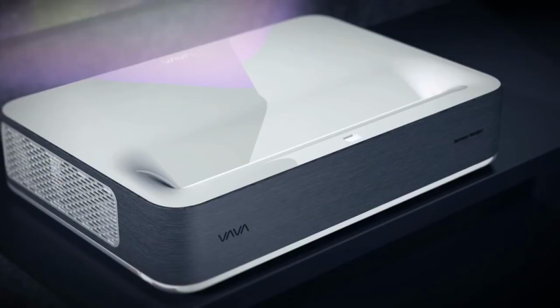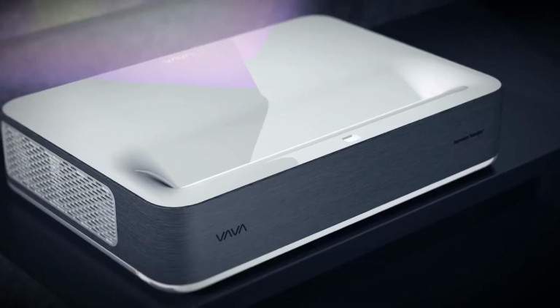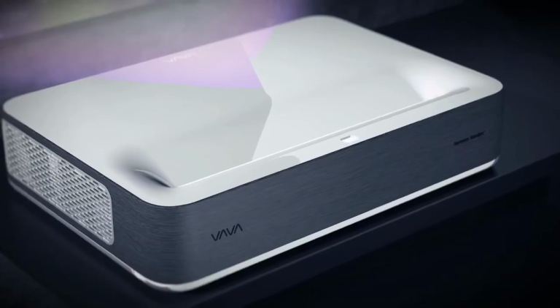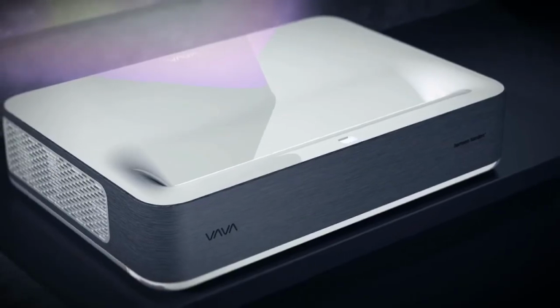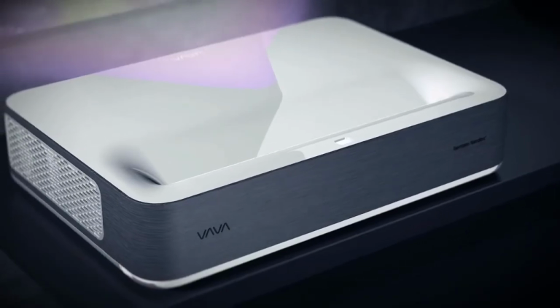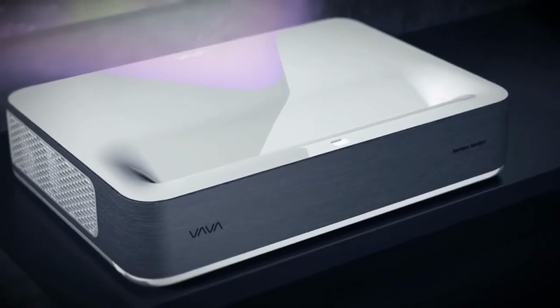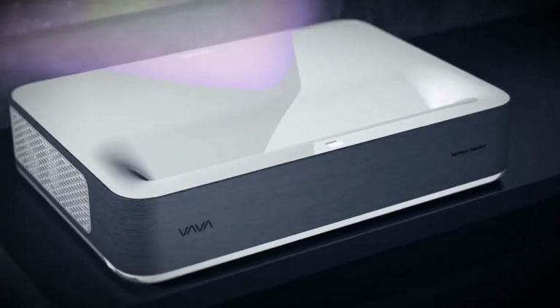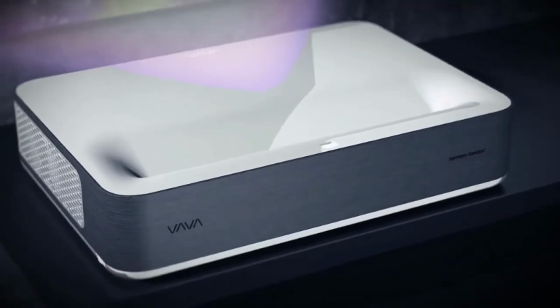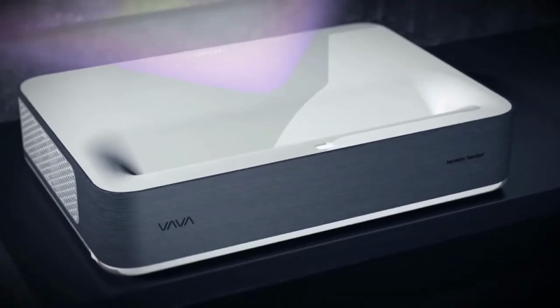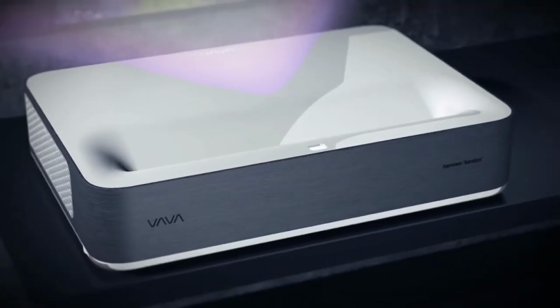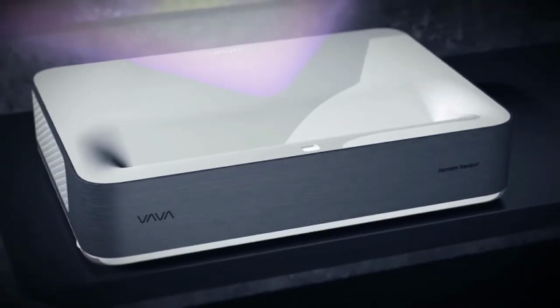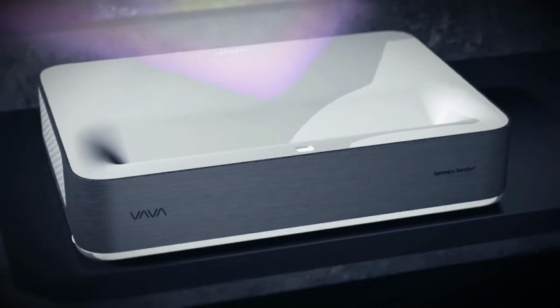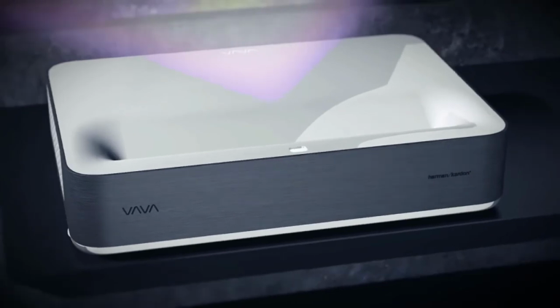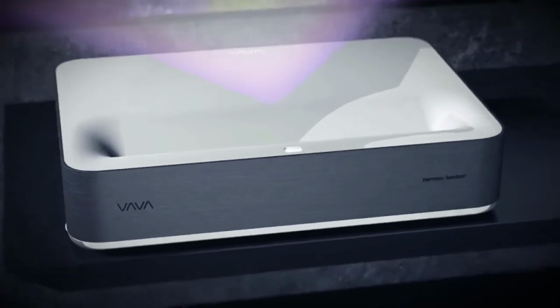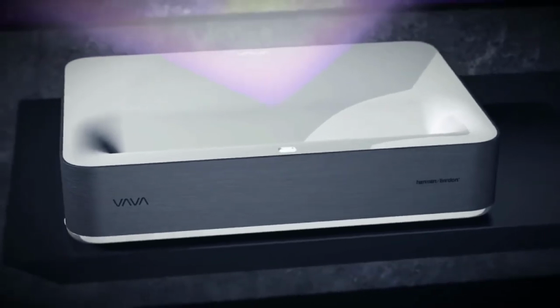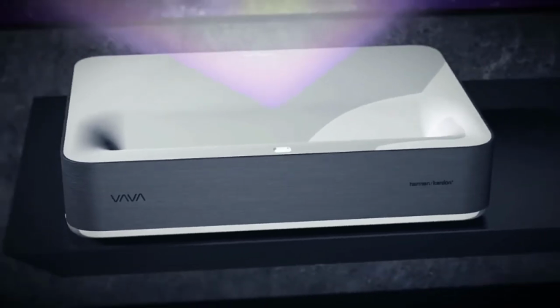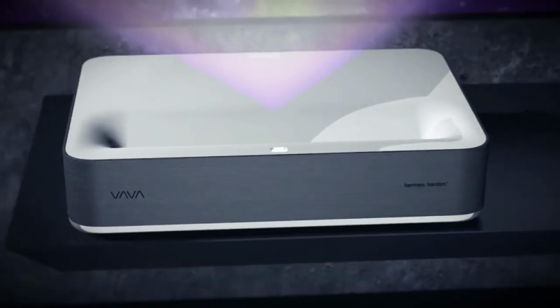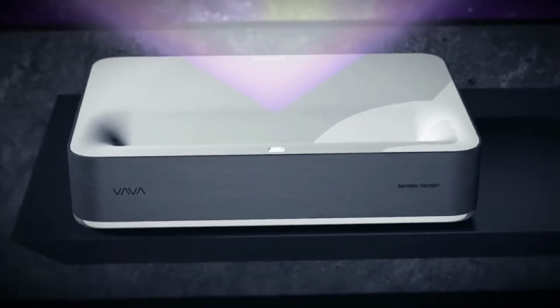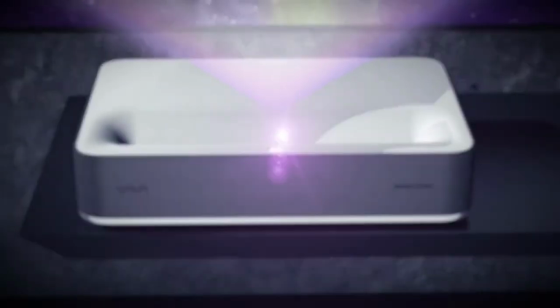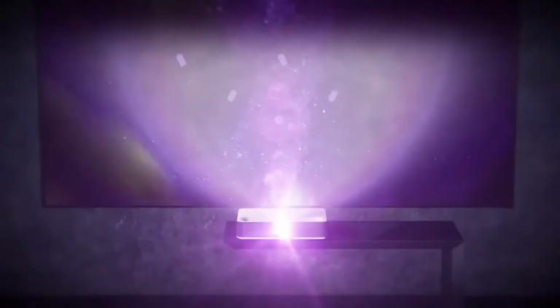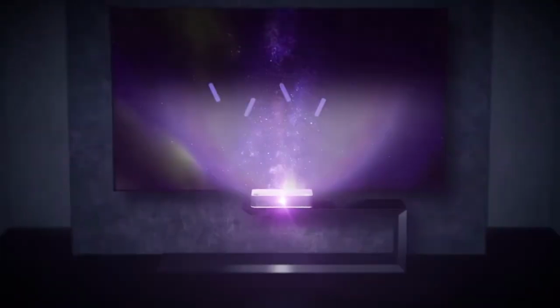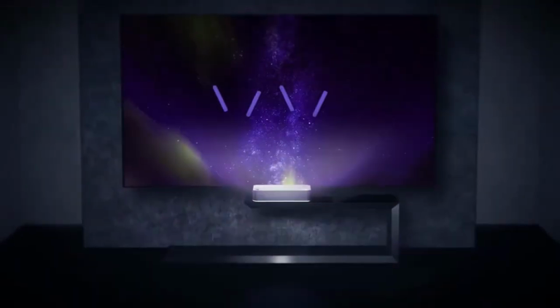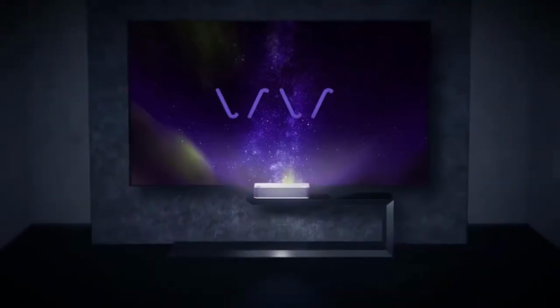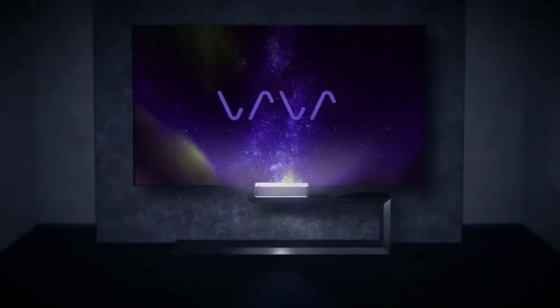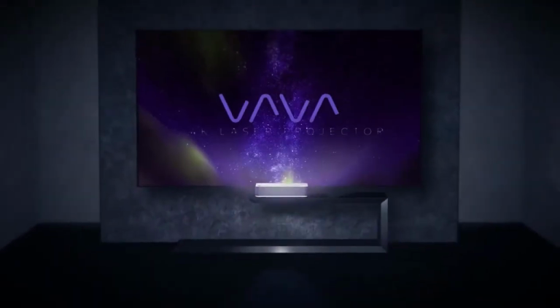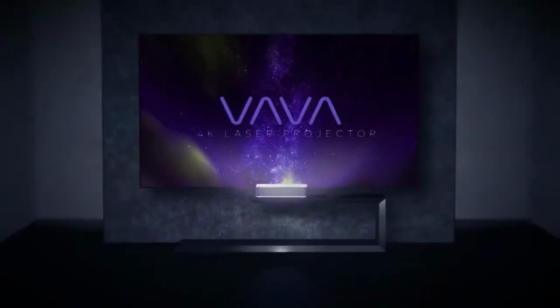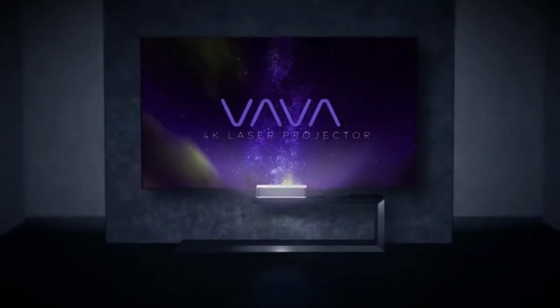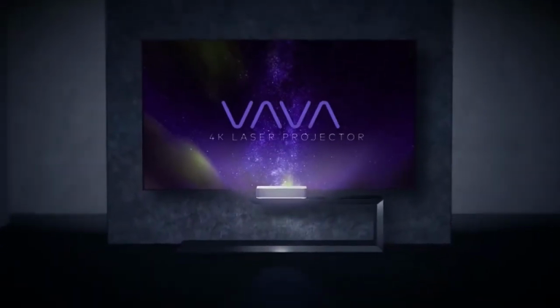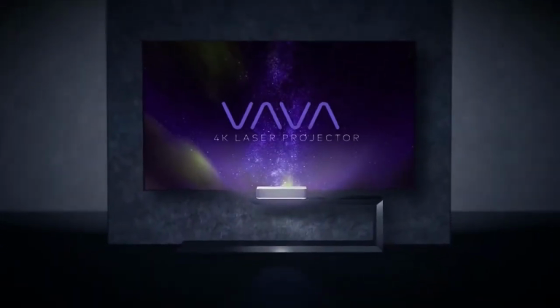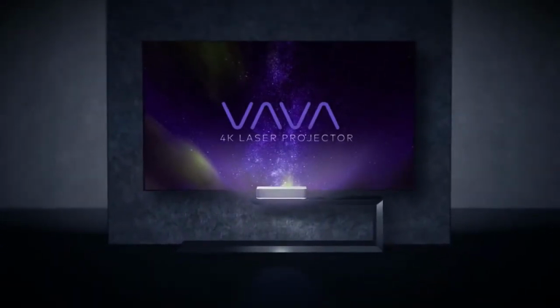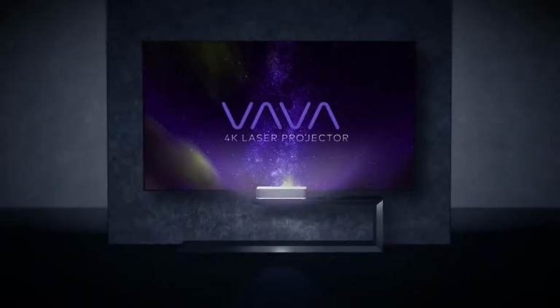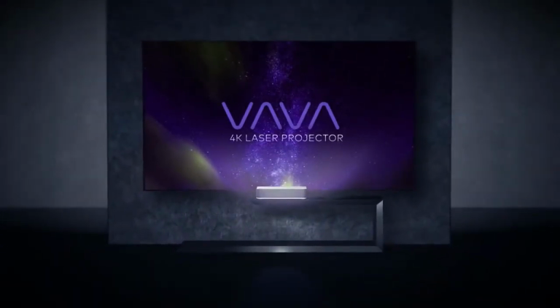The ultra short throw laser projector — it's time to bring the theater home.